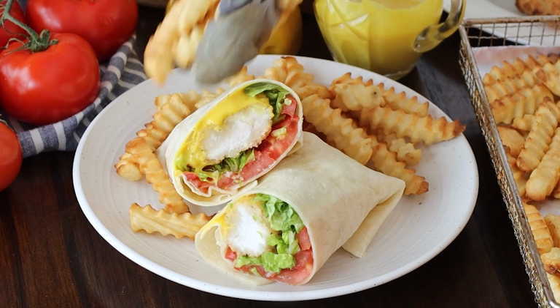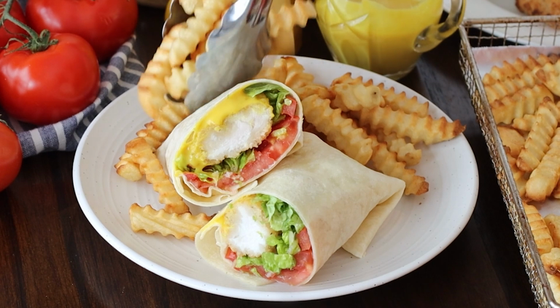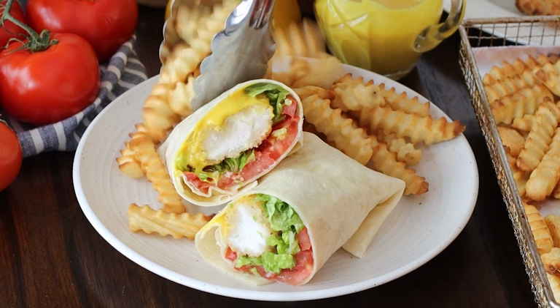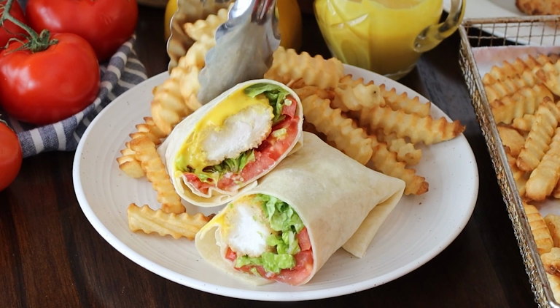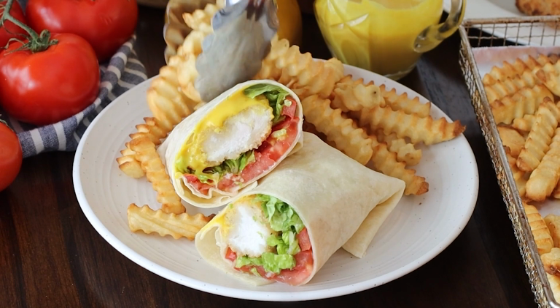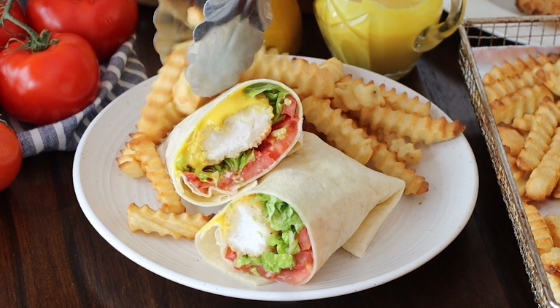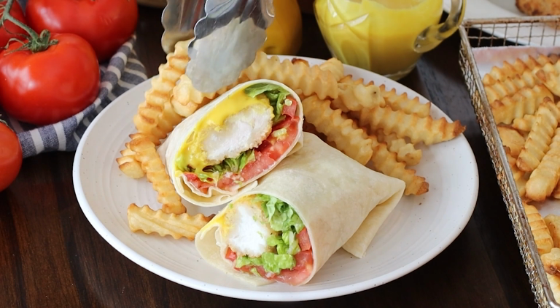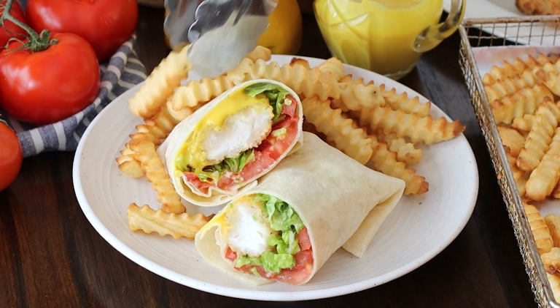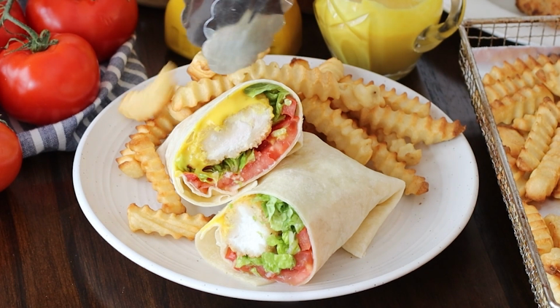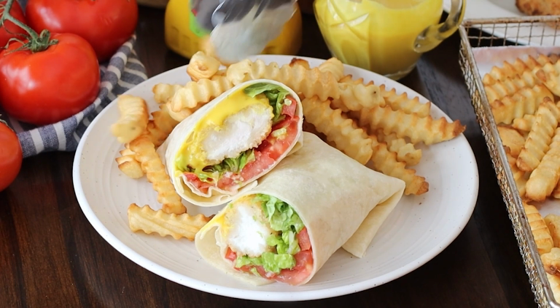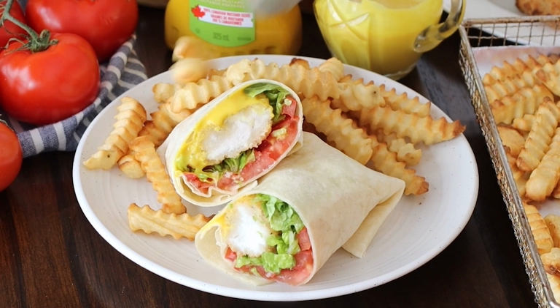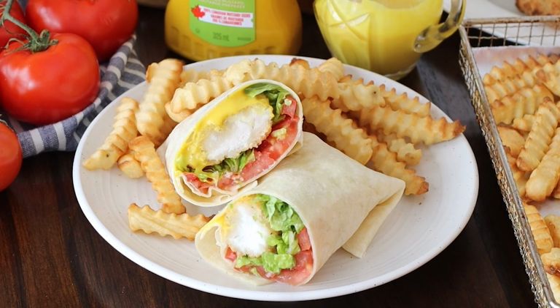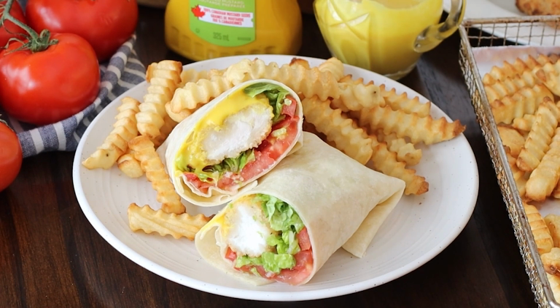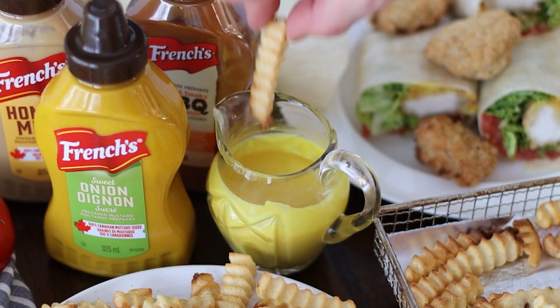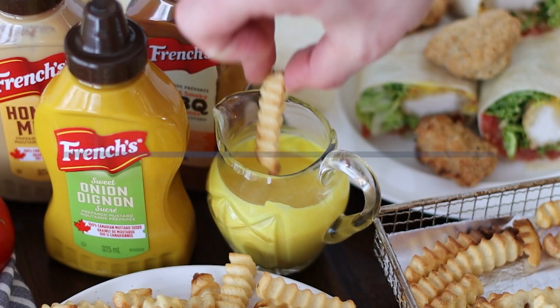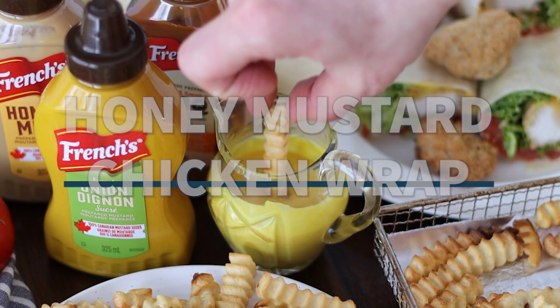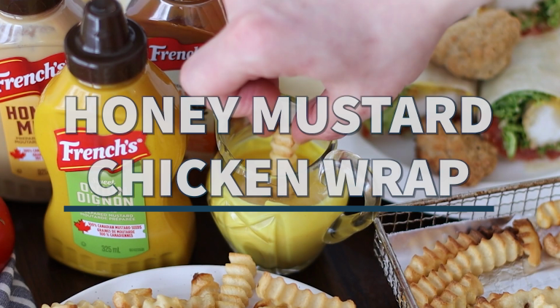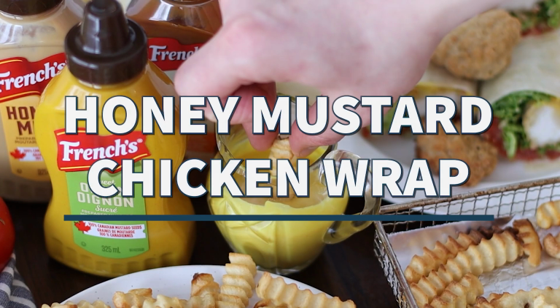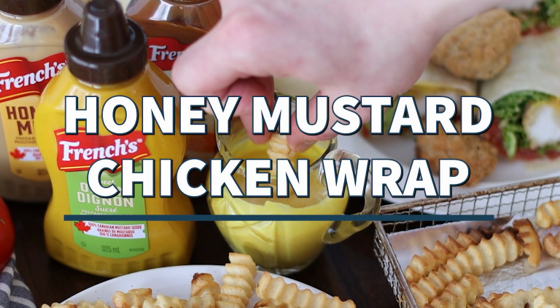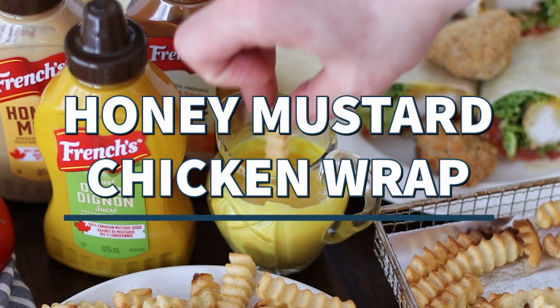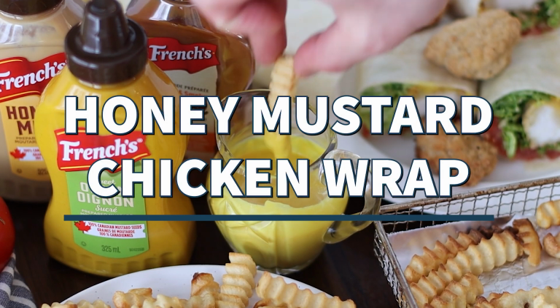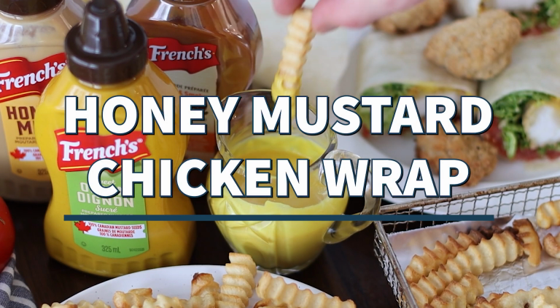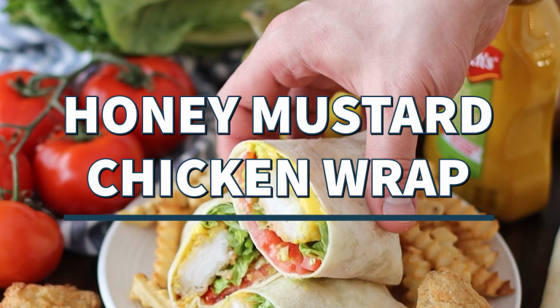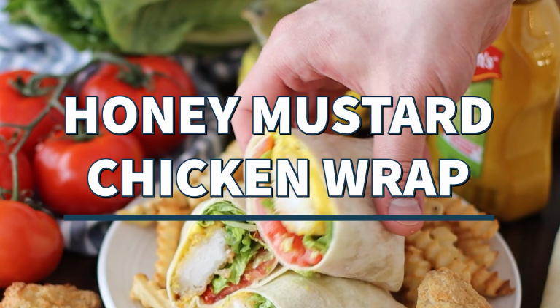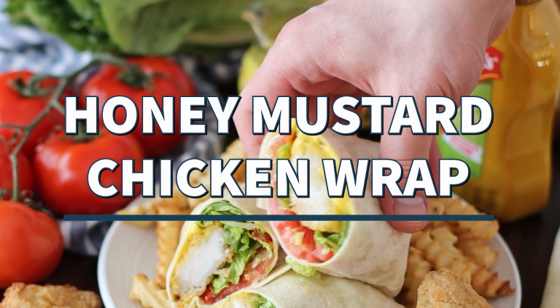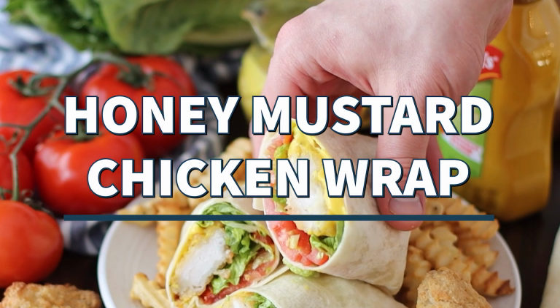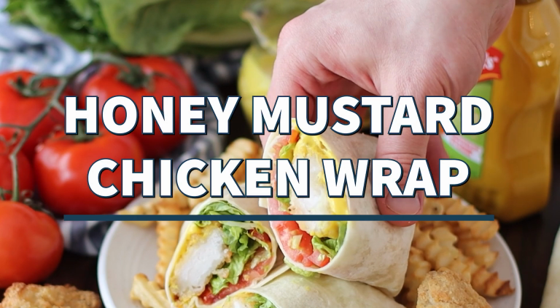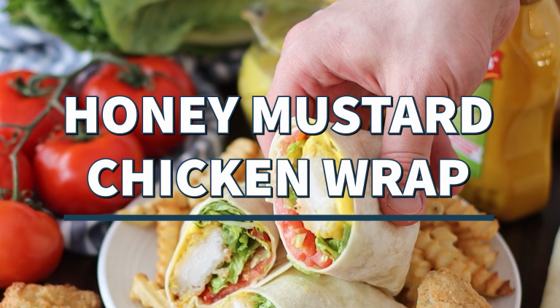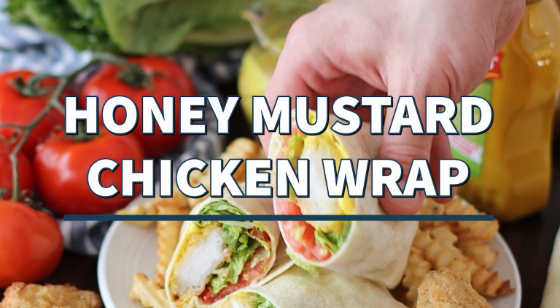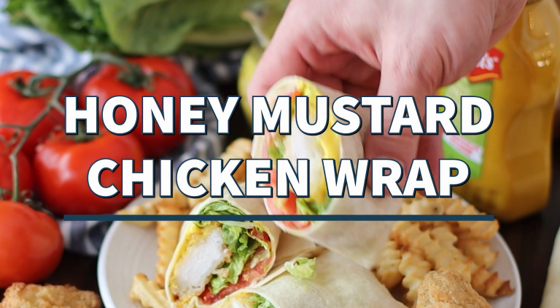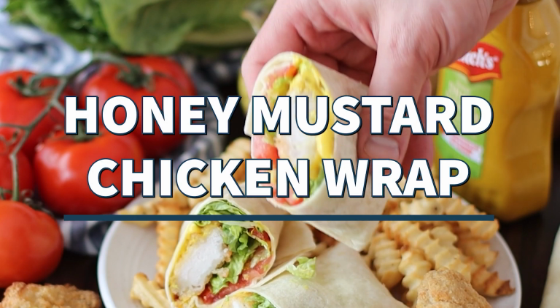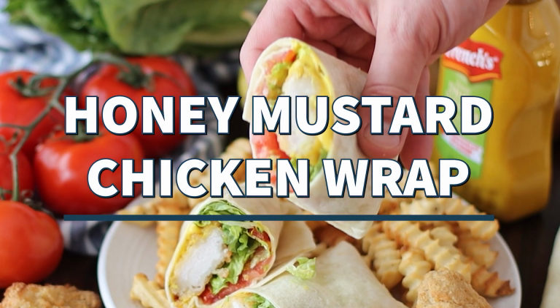A quick and easy lunch idea, my honey mustard chicken wraps will satisfy everybody's cravings.